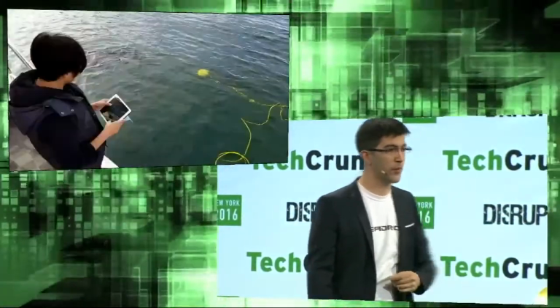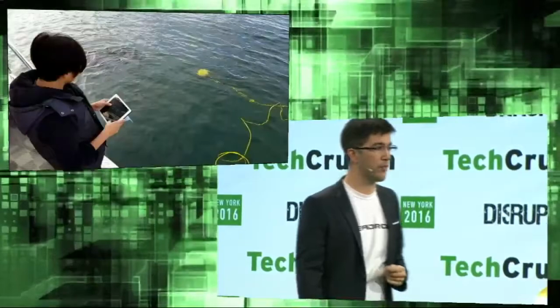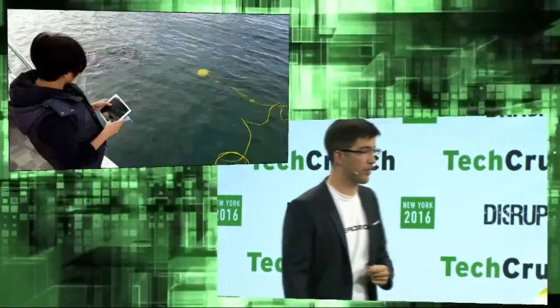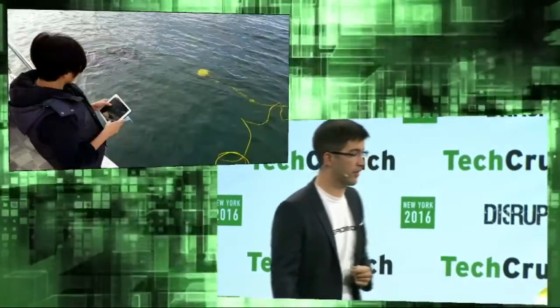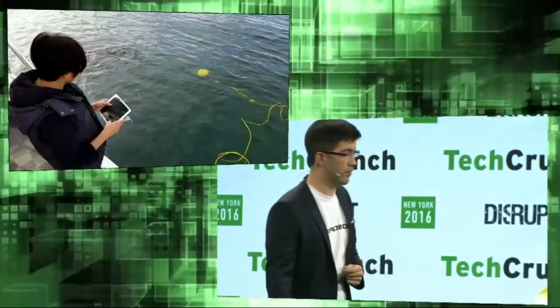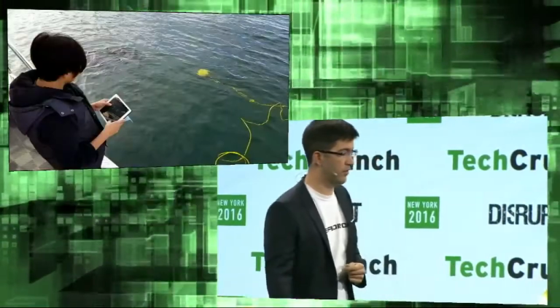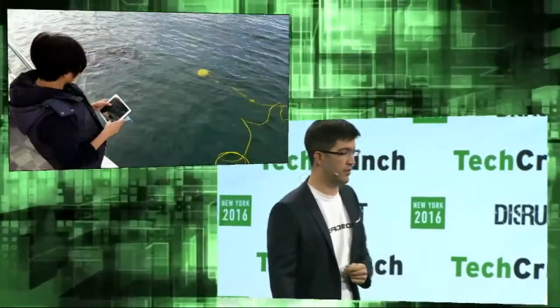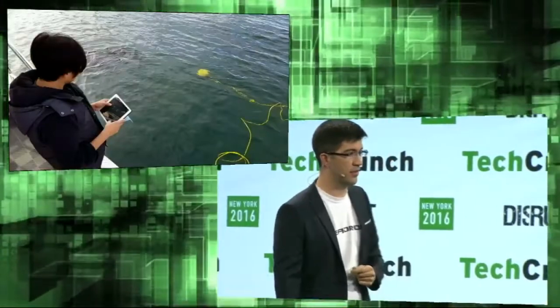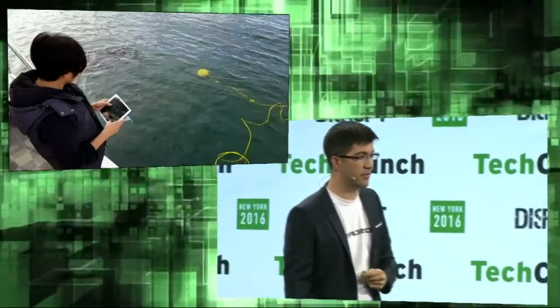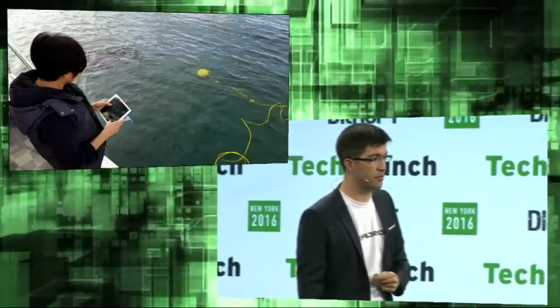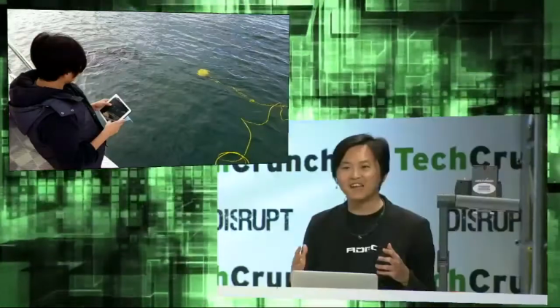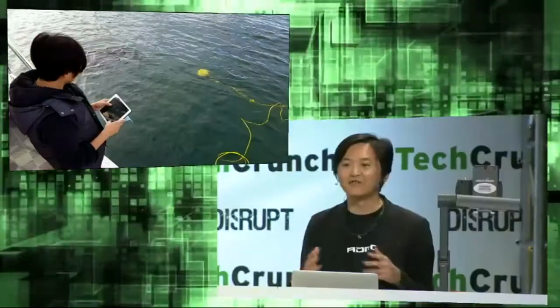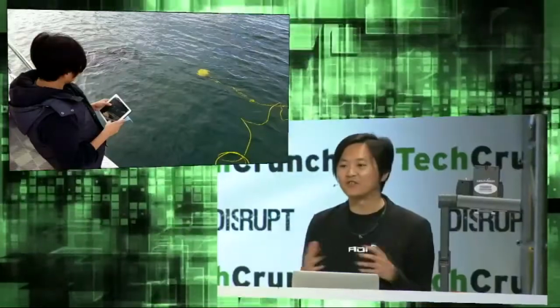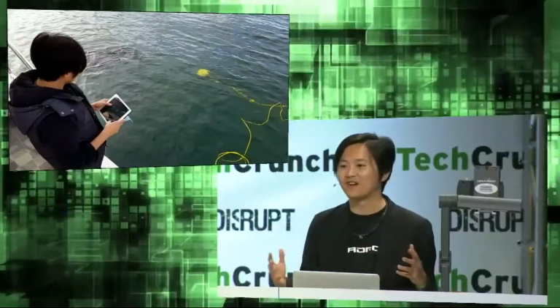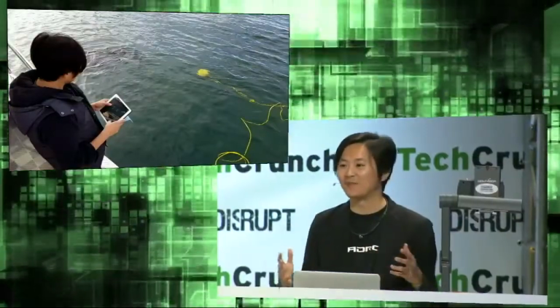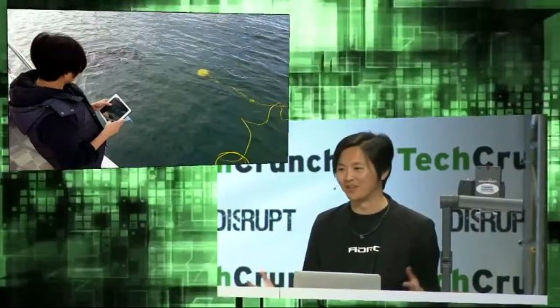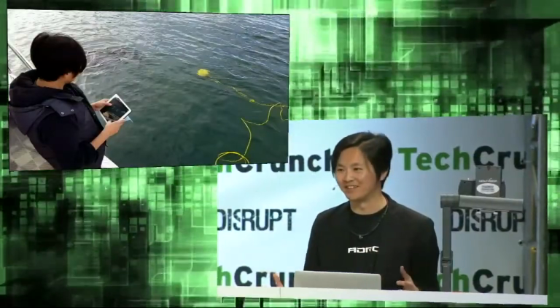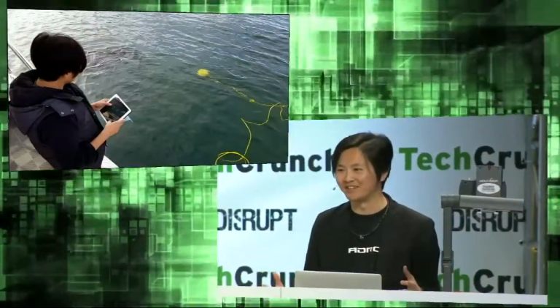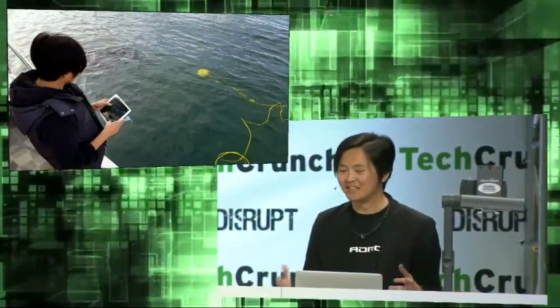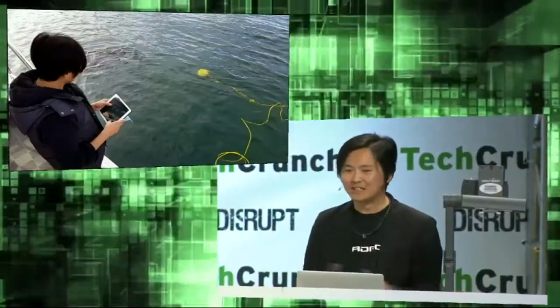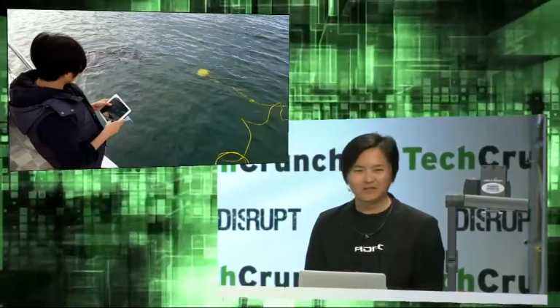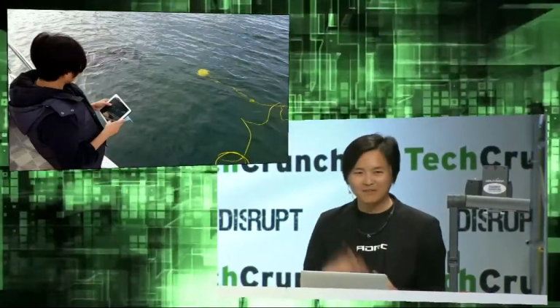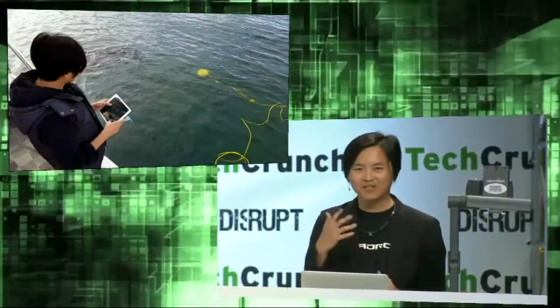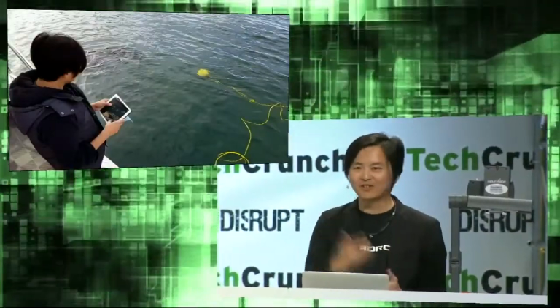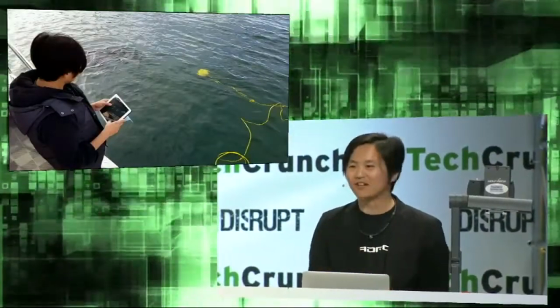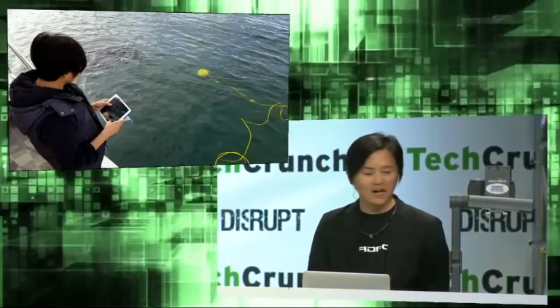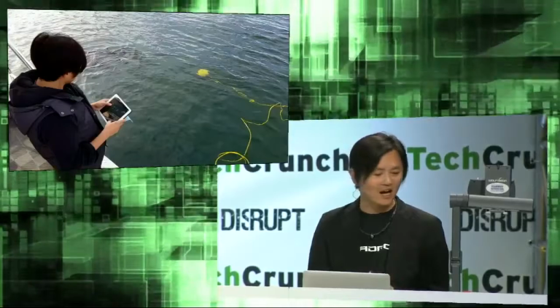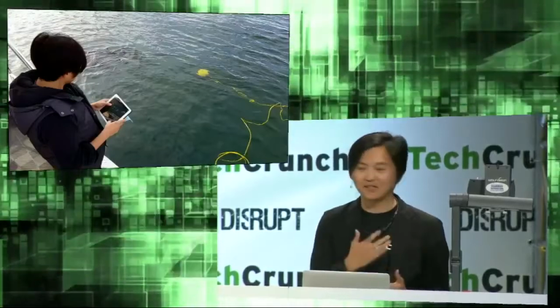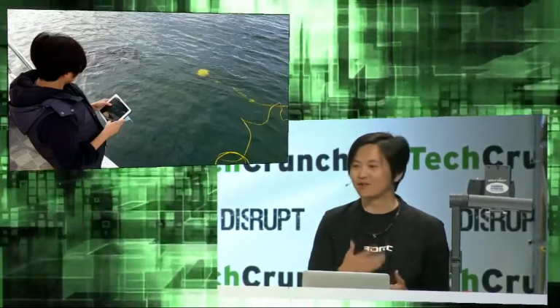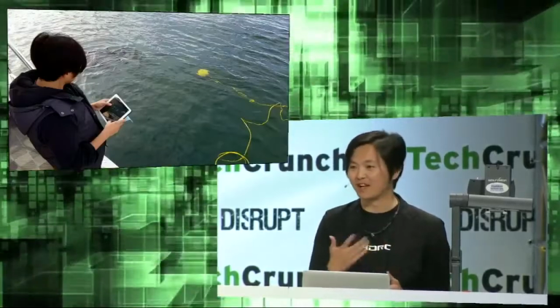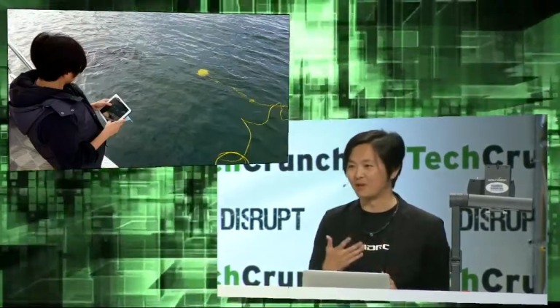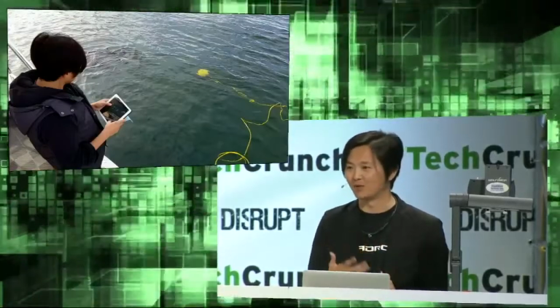Hi, I'm Shu Yun. Today I'm the fish farm operator. Let me show you how C-Drone can help my work.